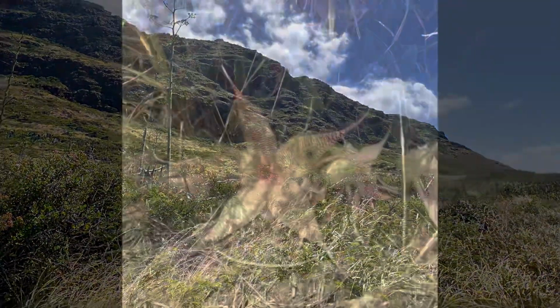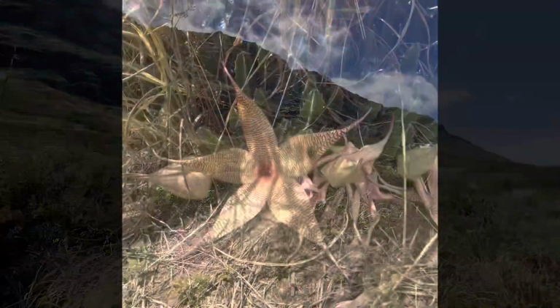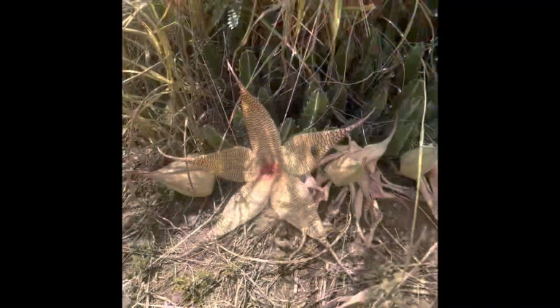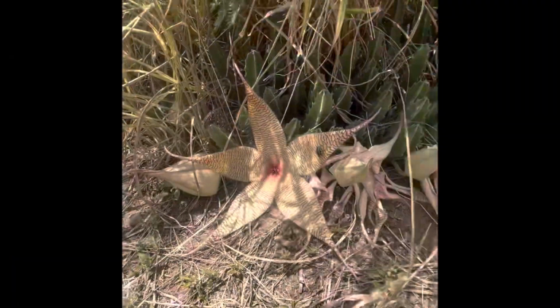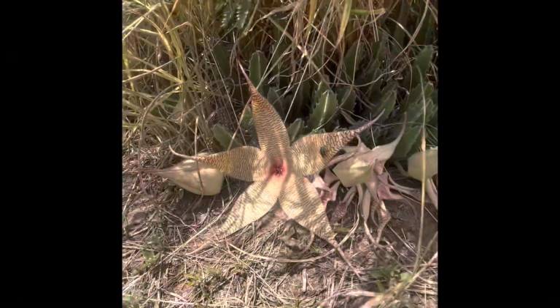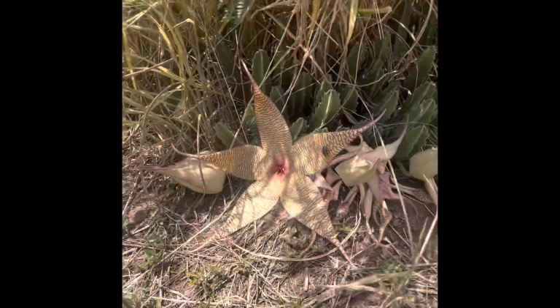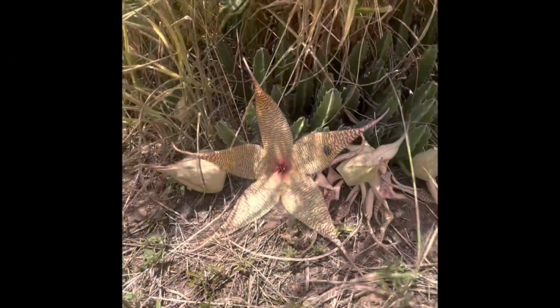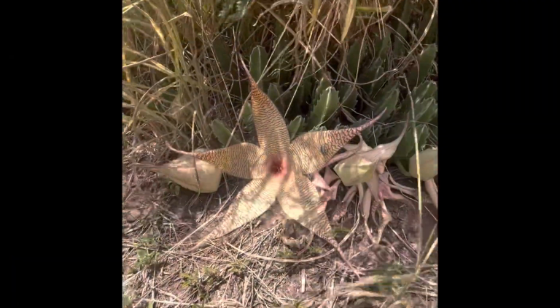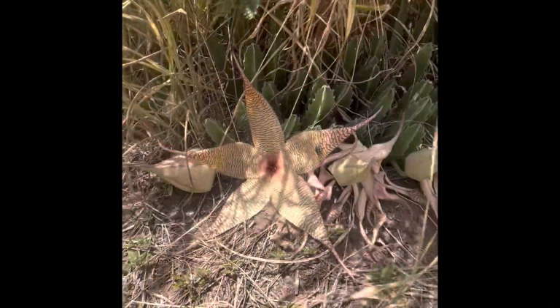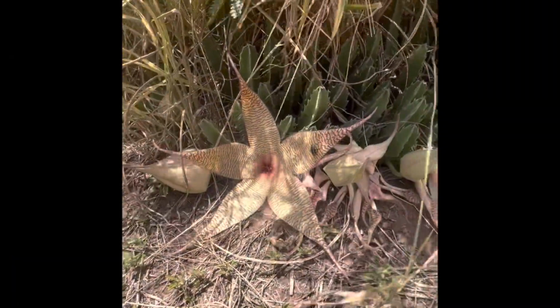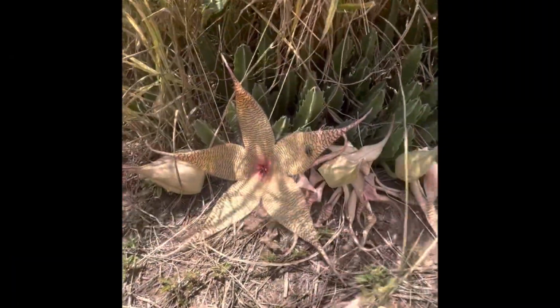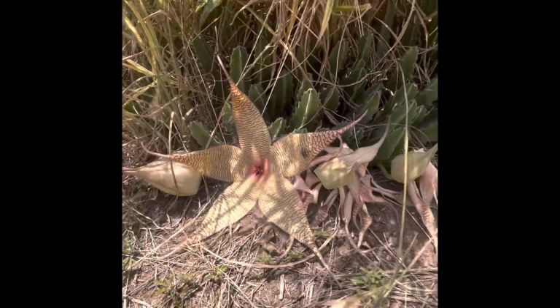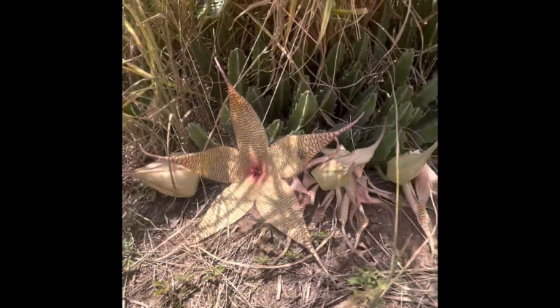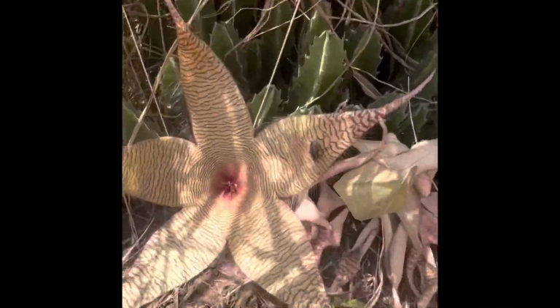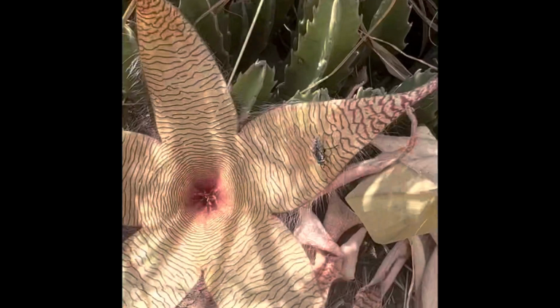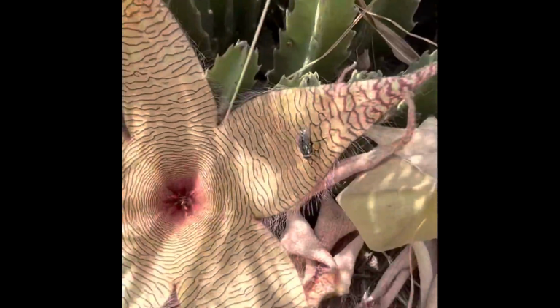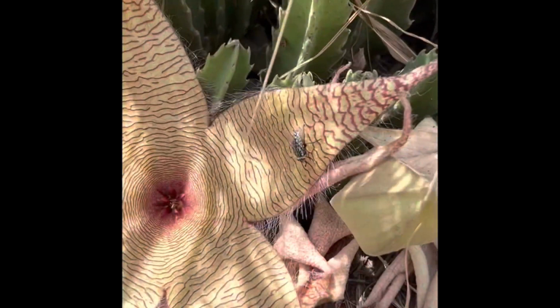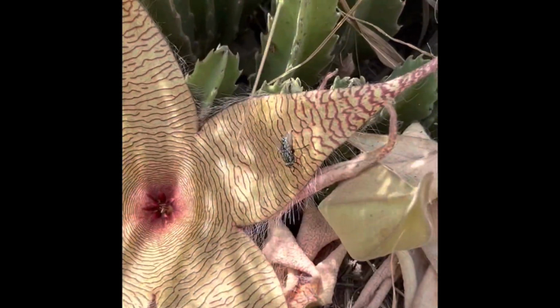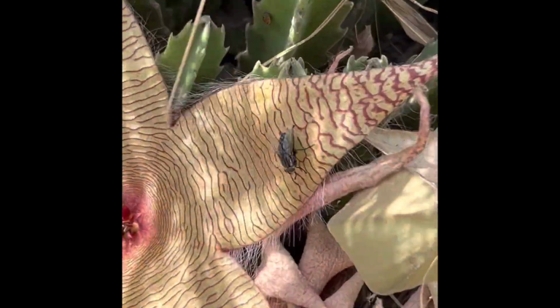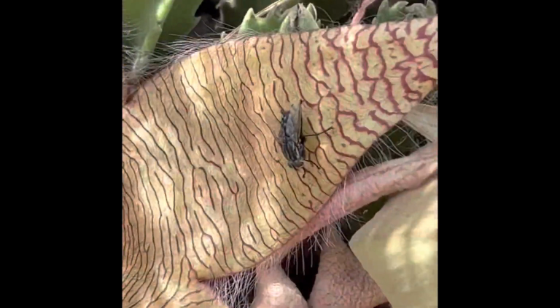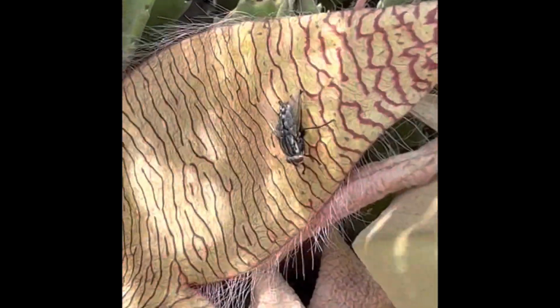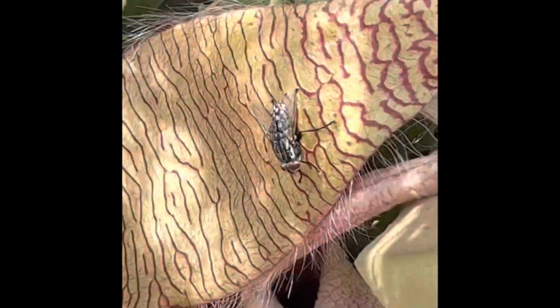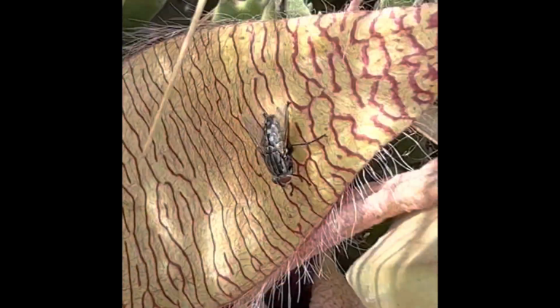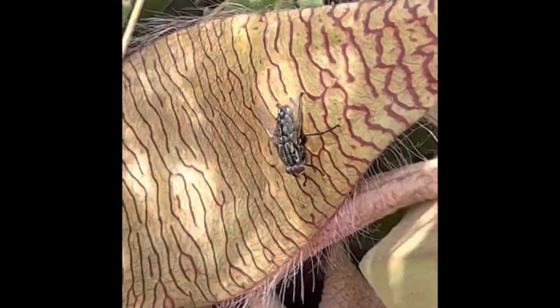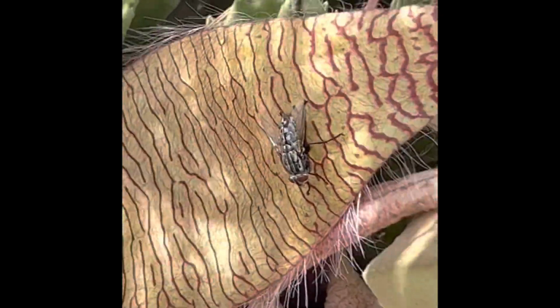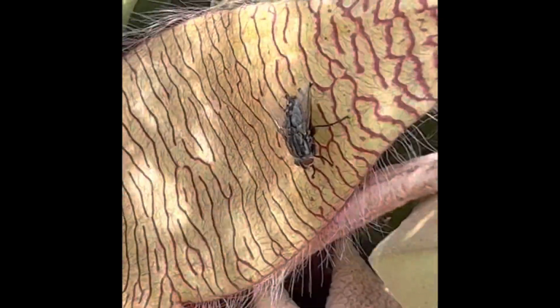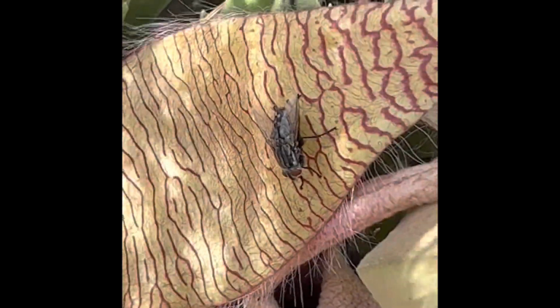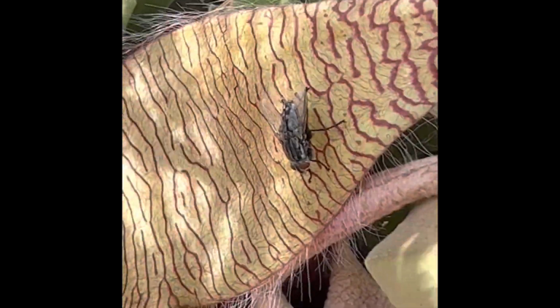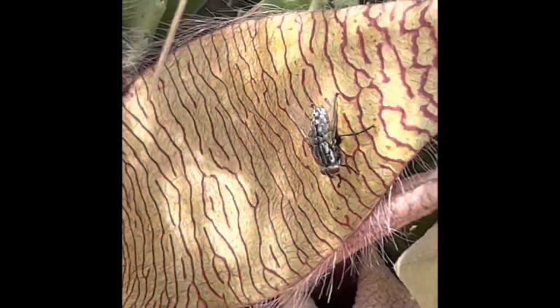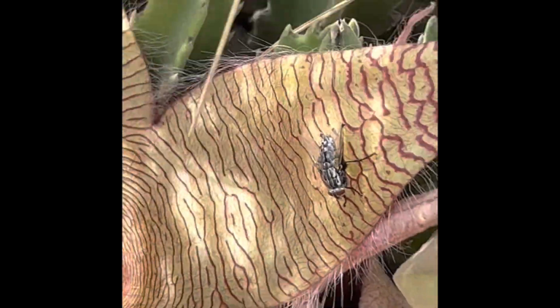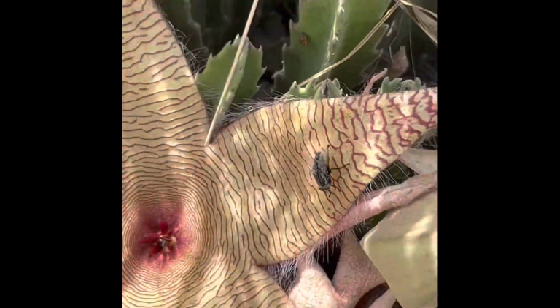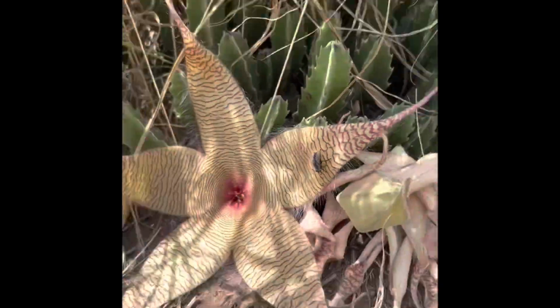Look at this plant — it smelled stinky, and it was on purpose. It was to draw flies because that's its preferred pollinator.